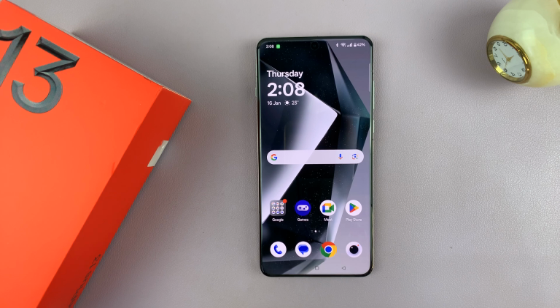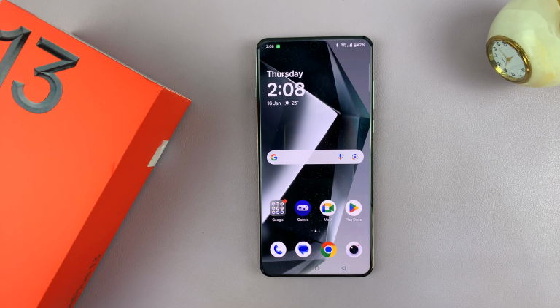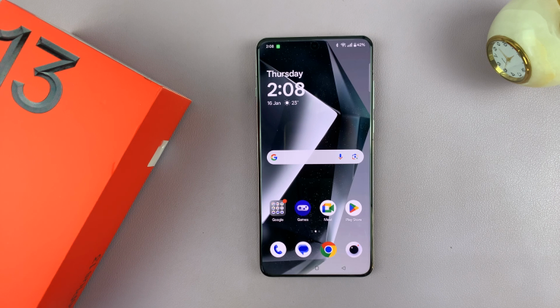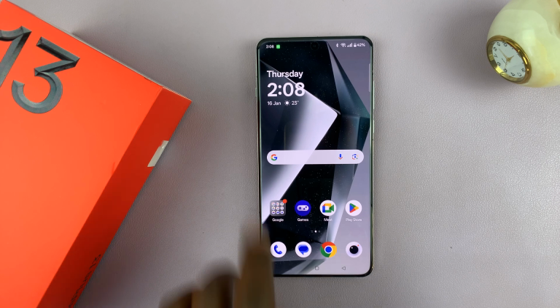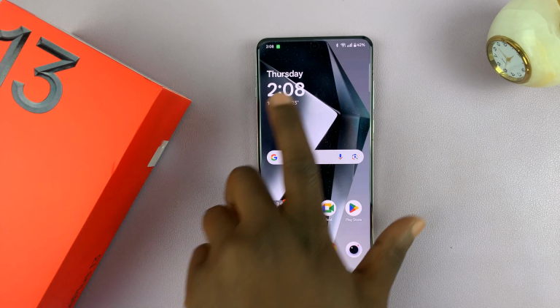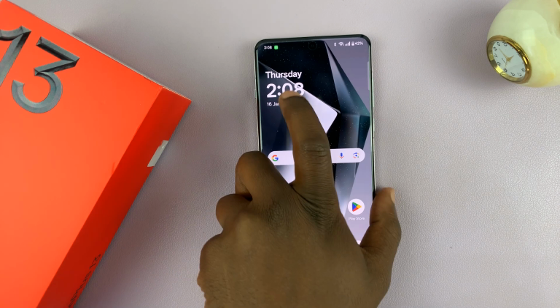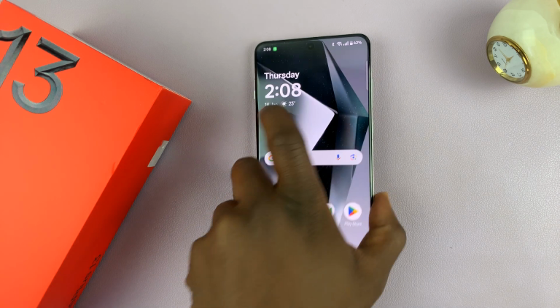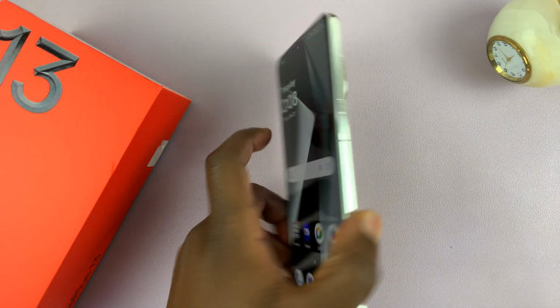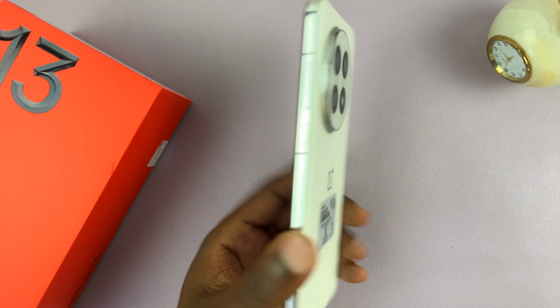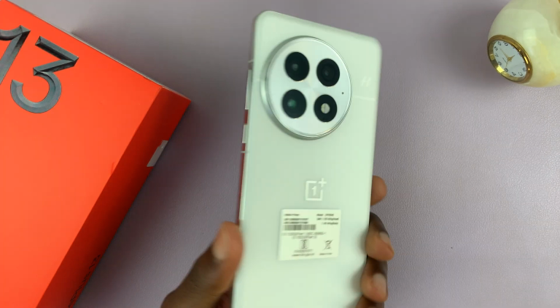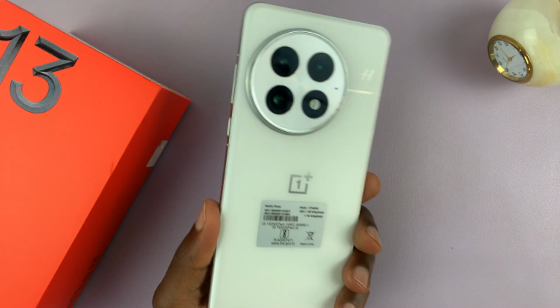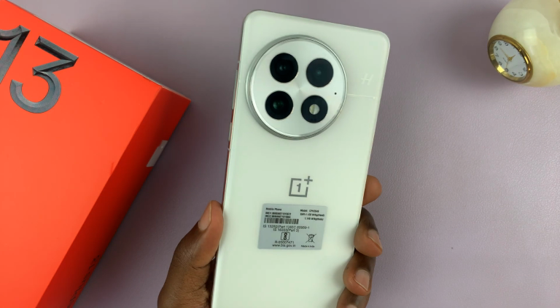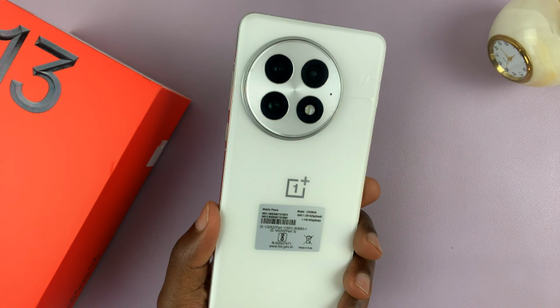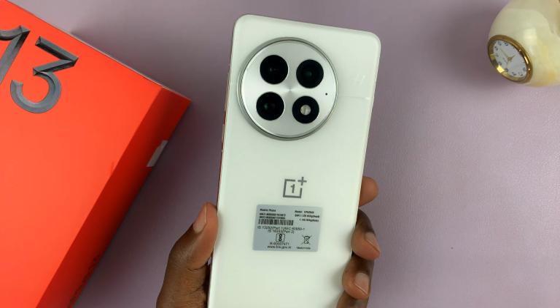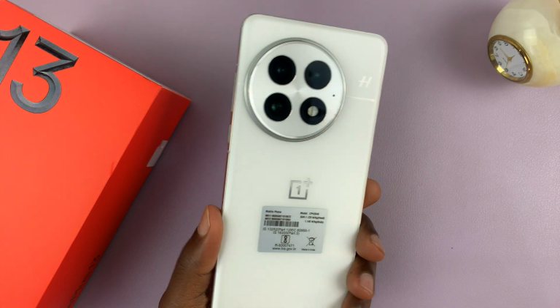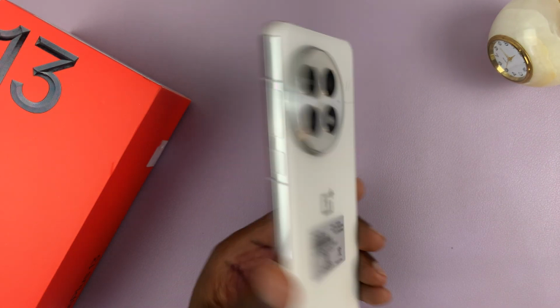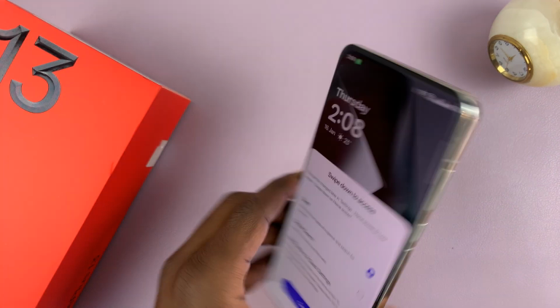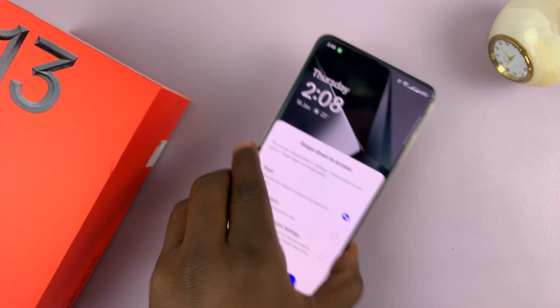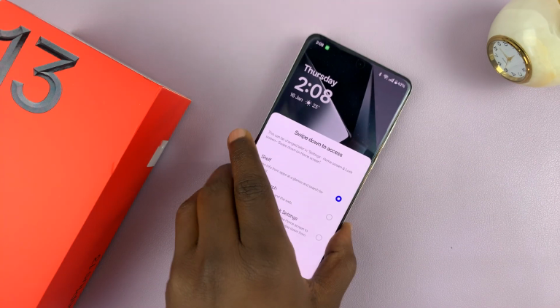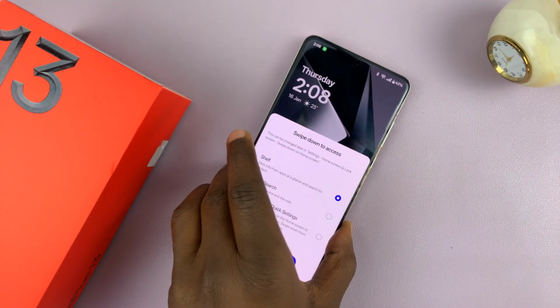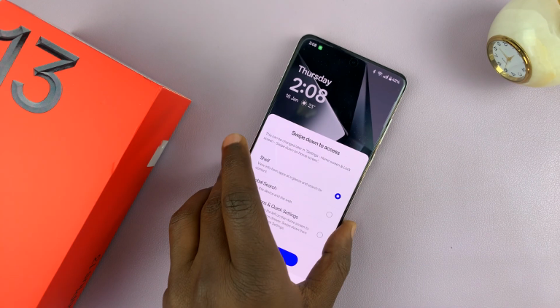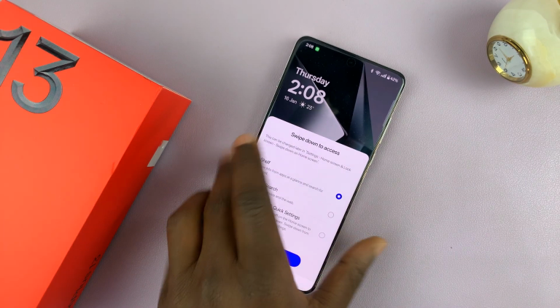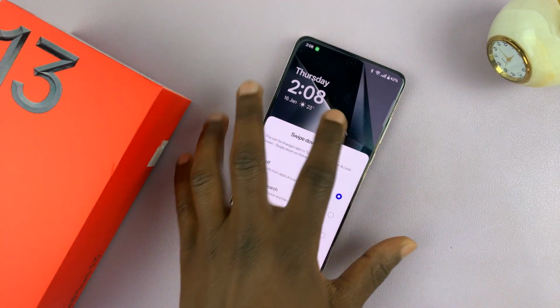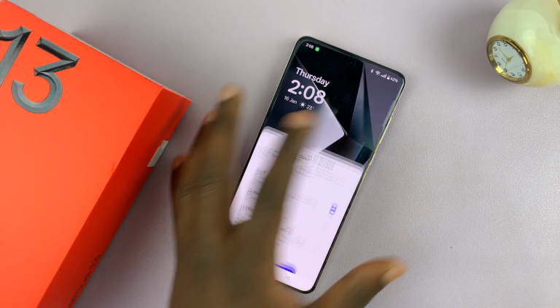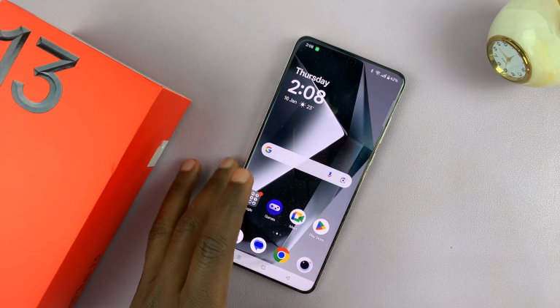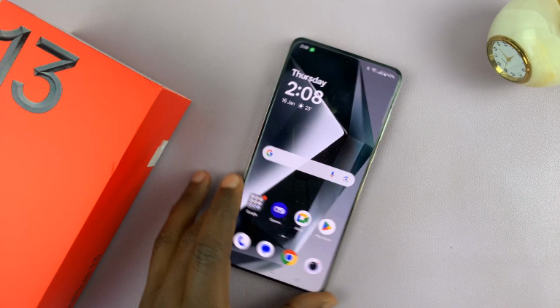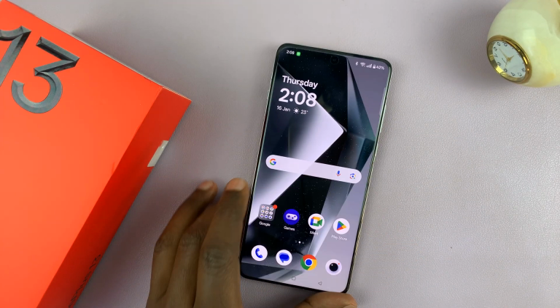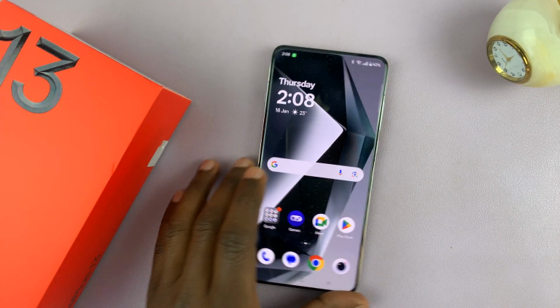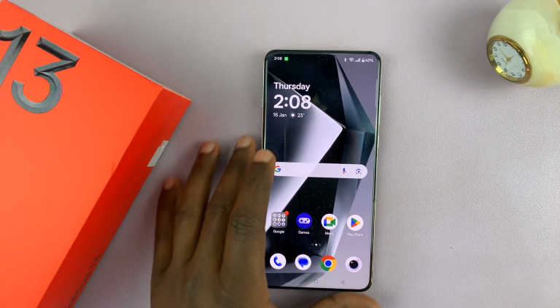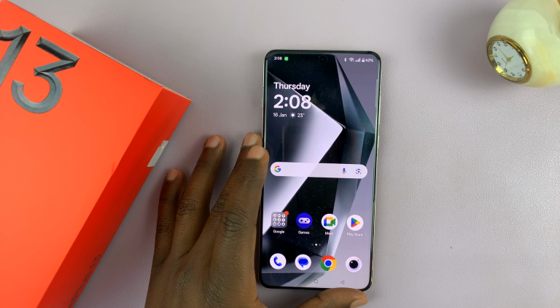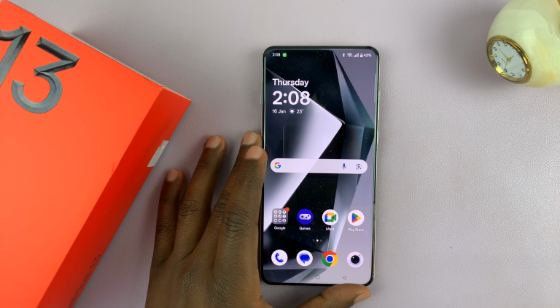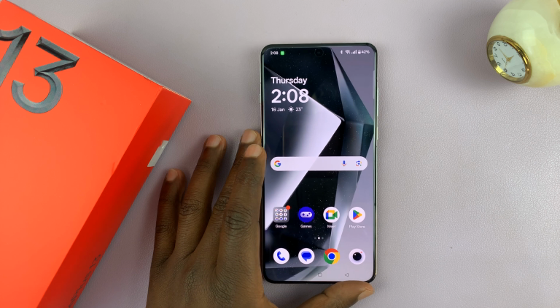I've got the OnePlus 13 and I'll be showing you how to delete or how to remove an eSIM from this phone.